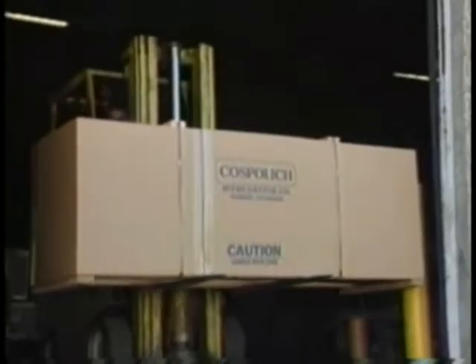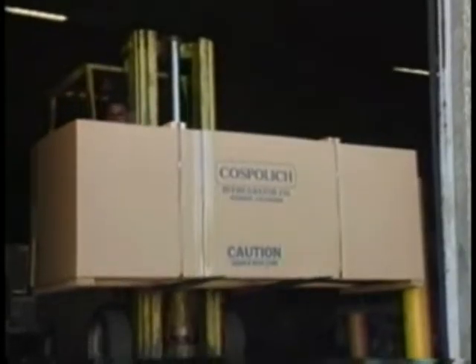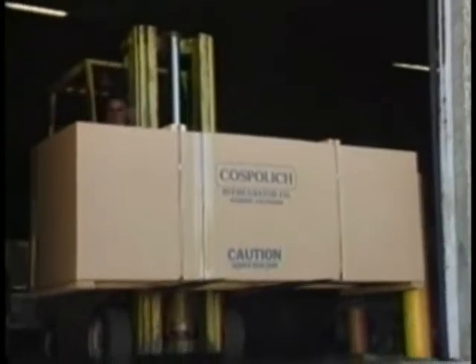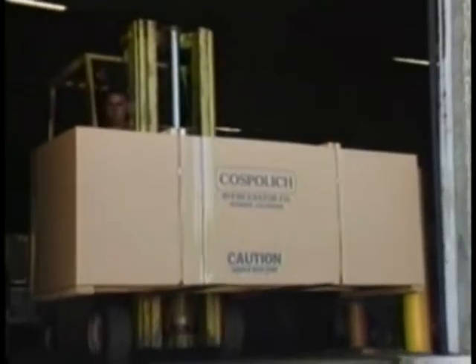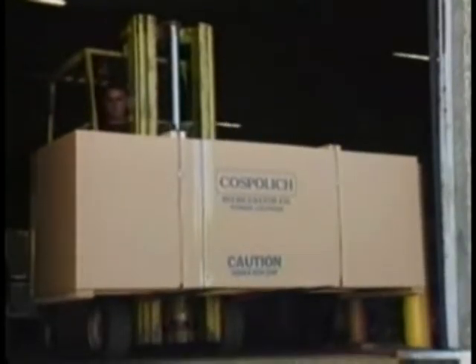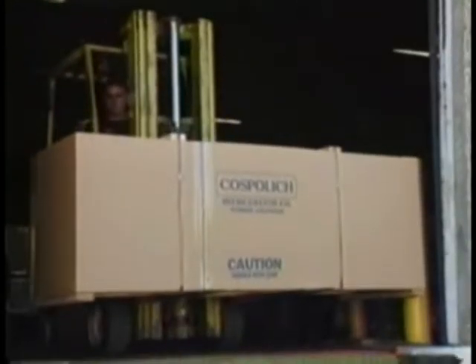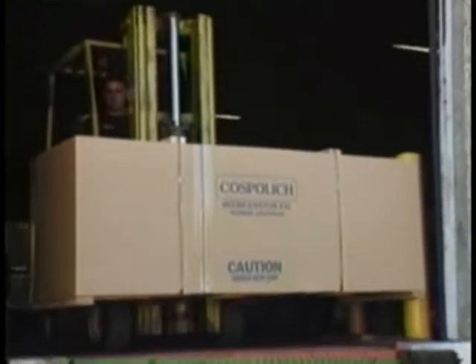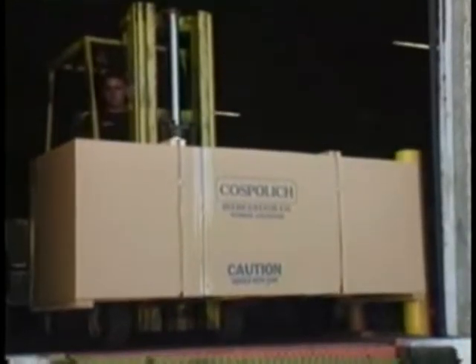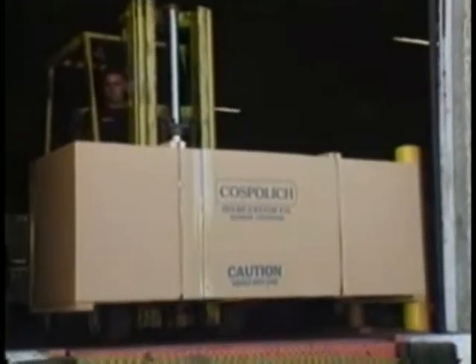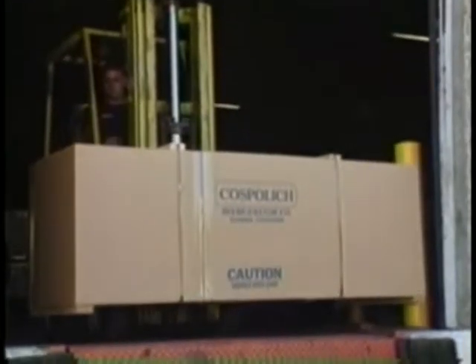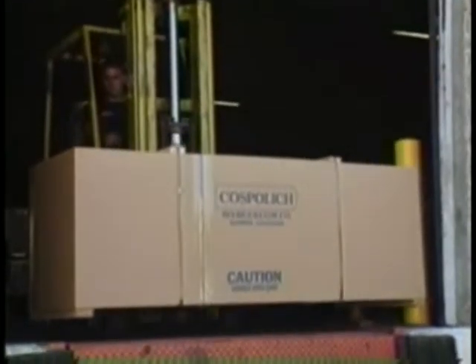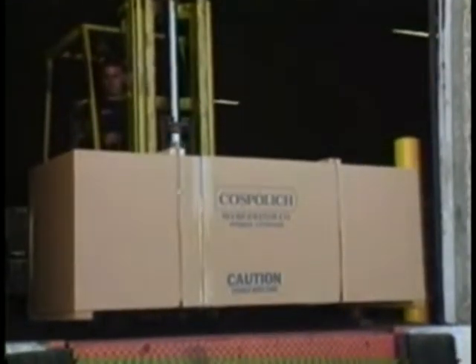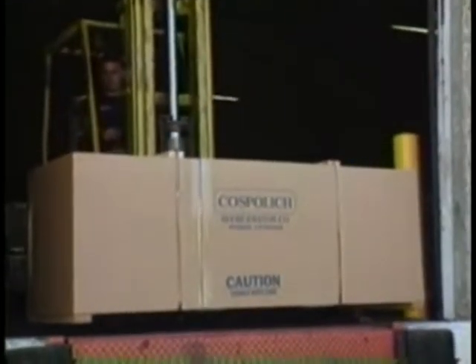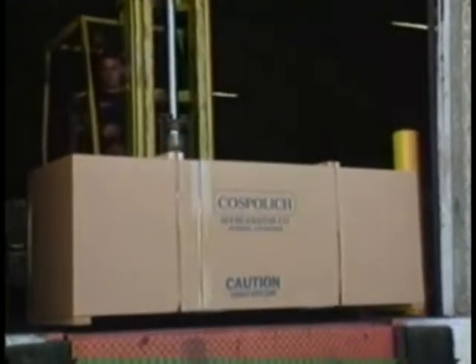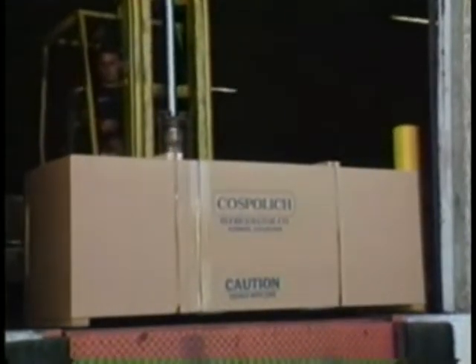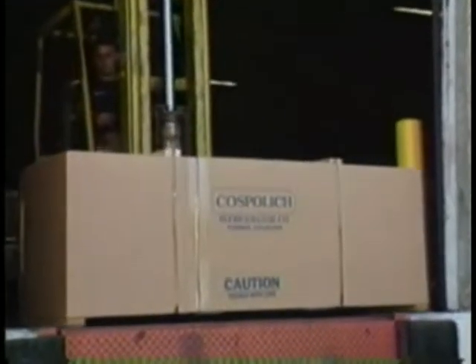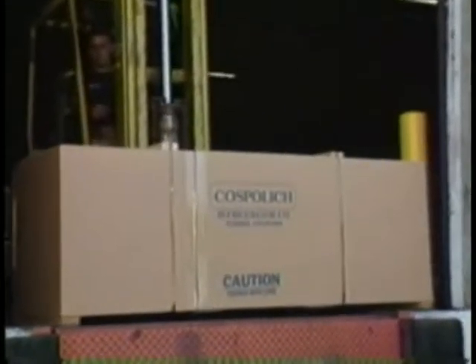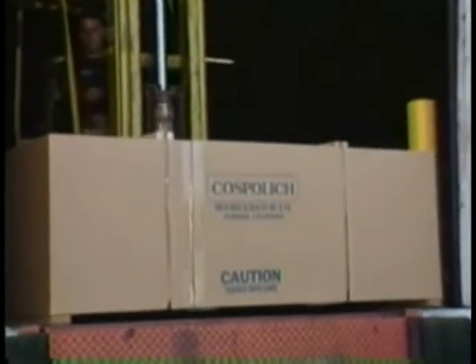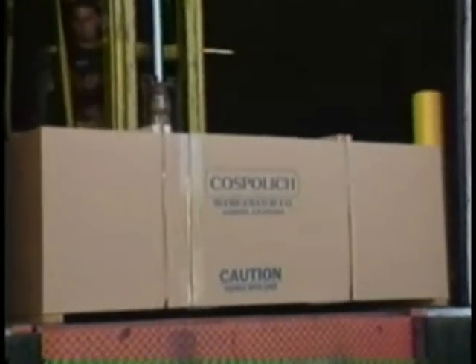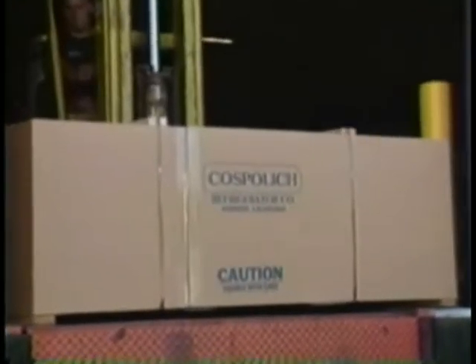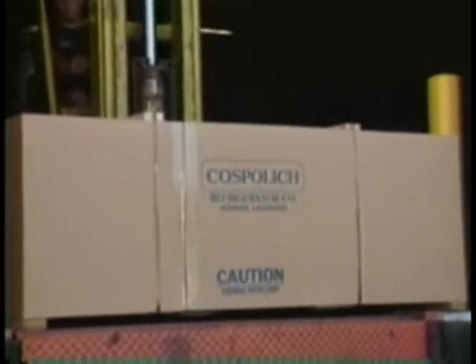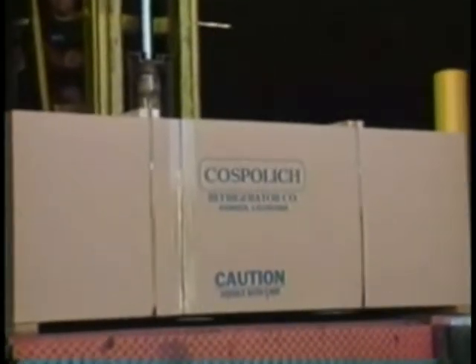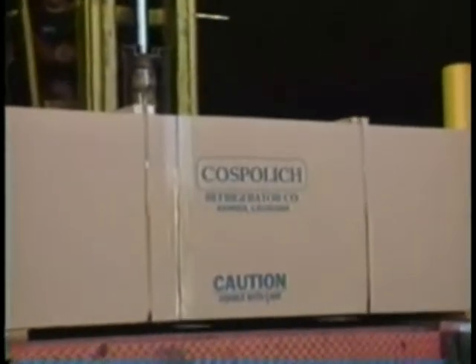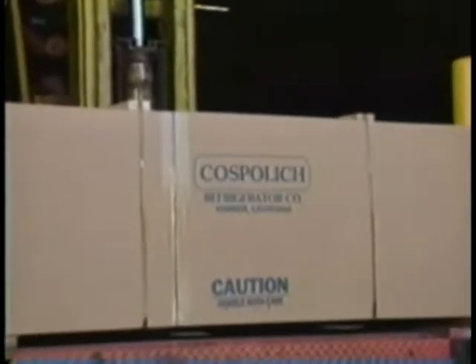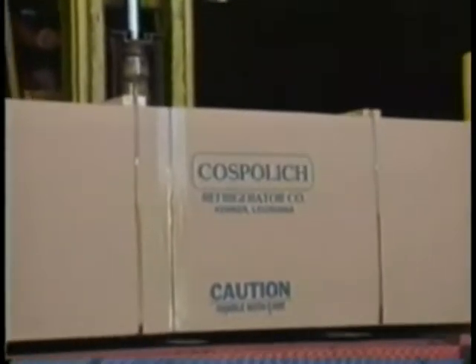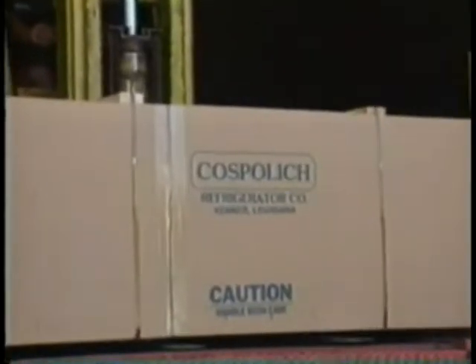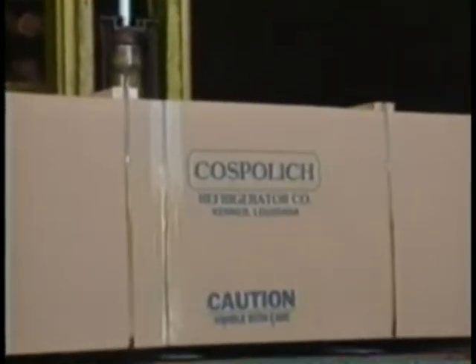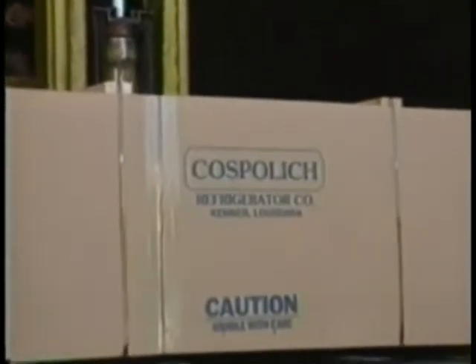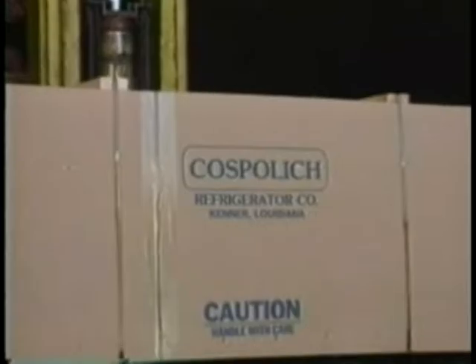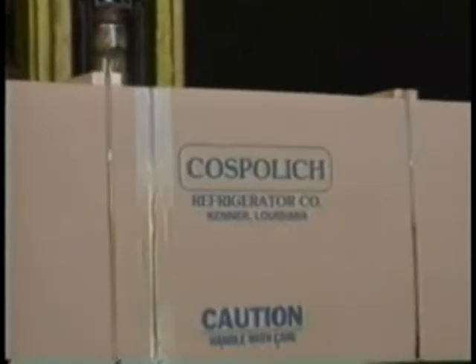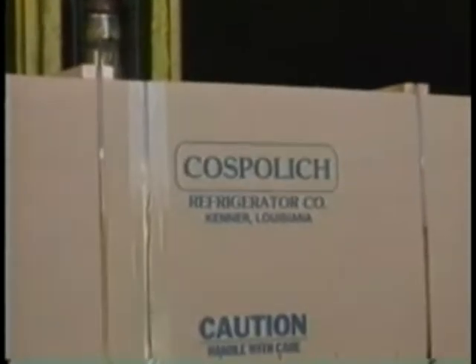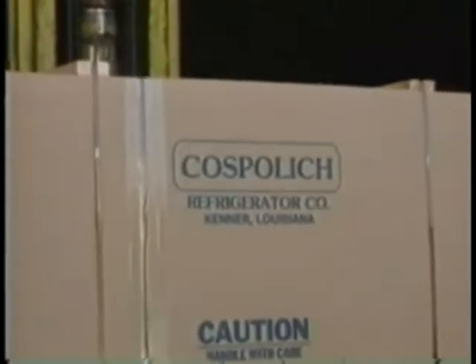Step 1. Remove the crating material and check for any freight damage.